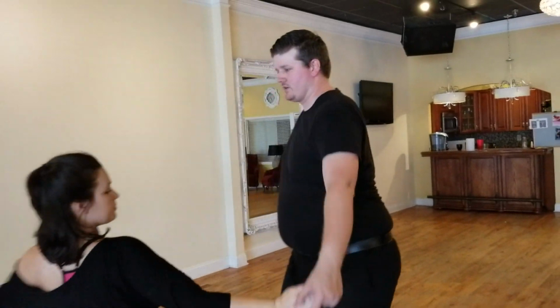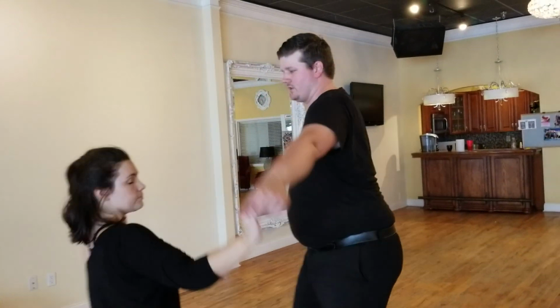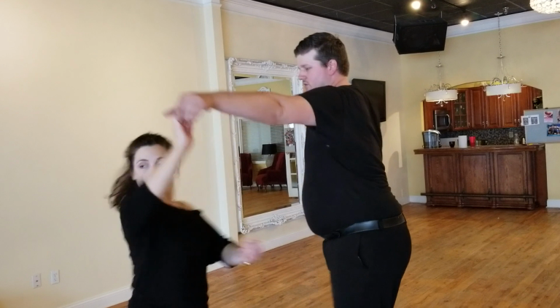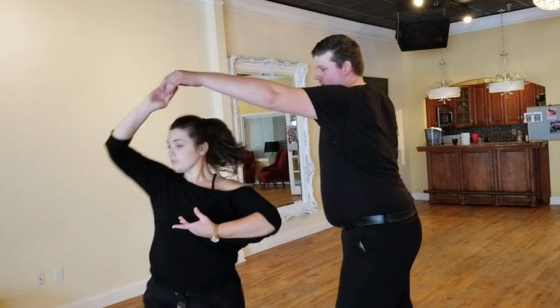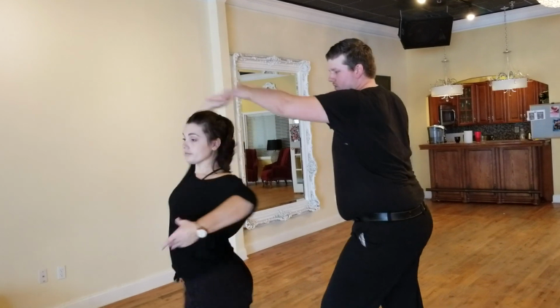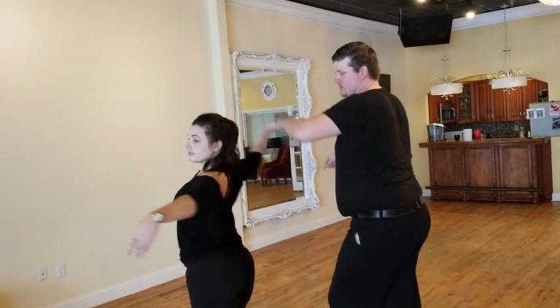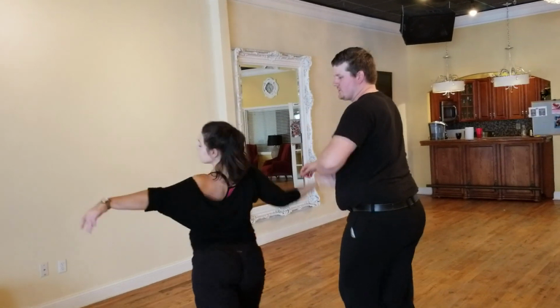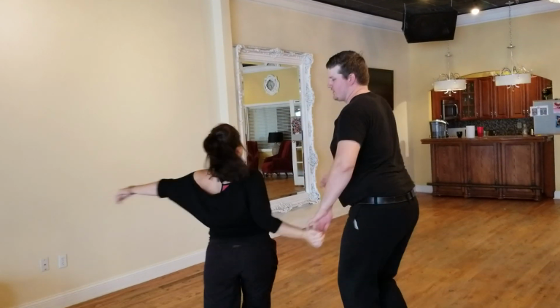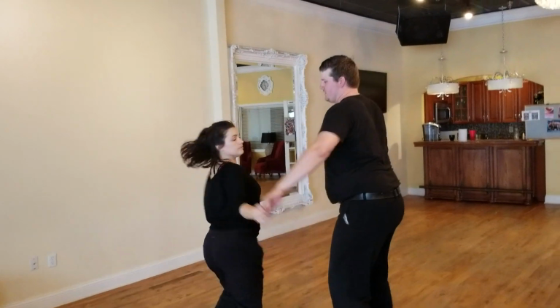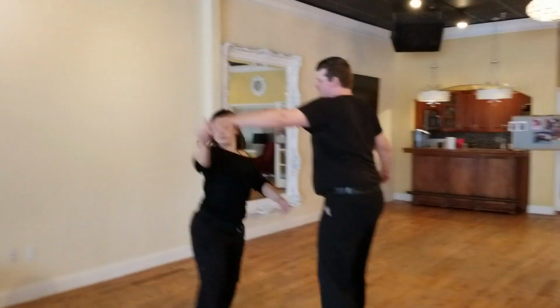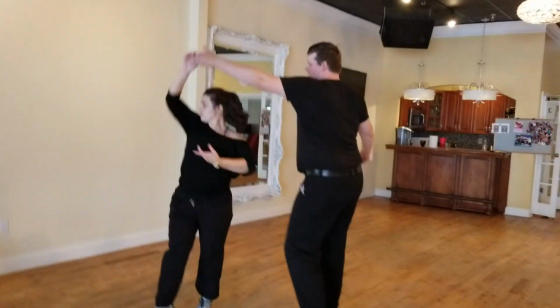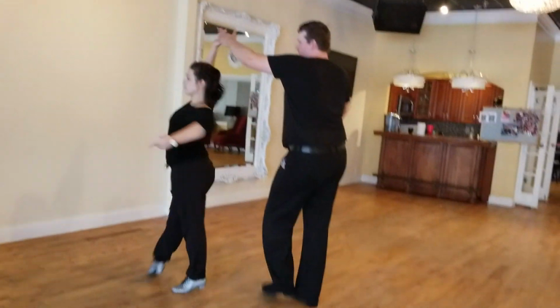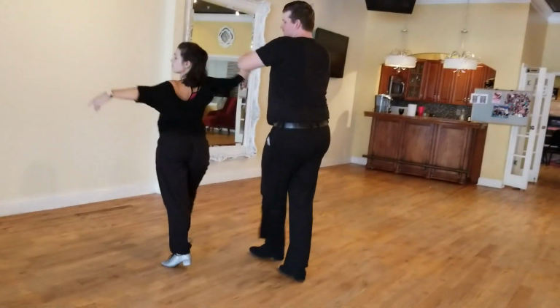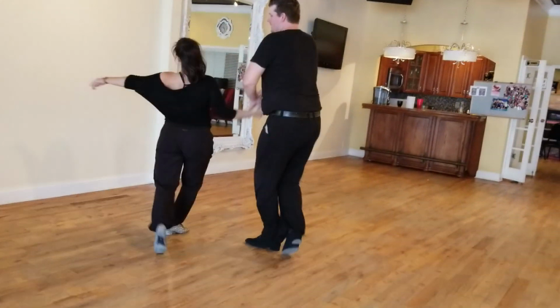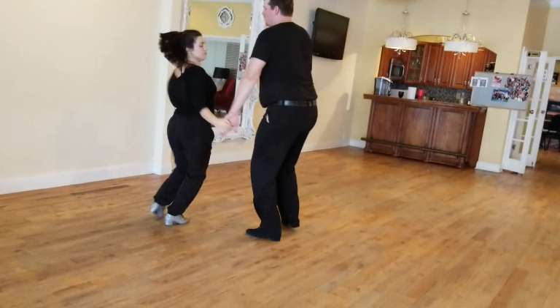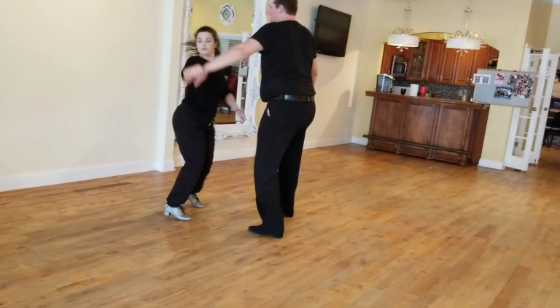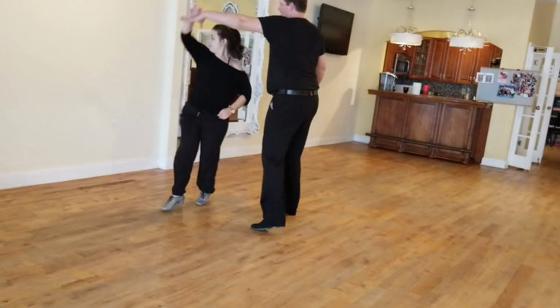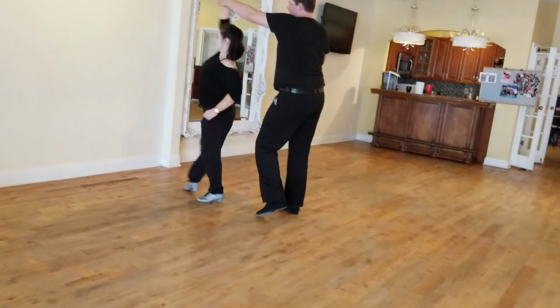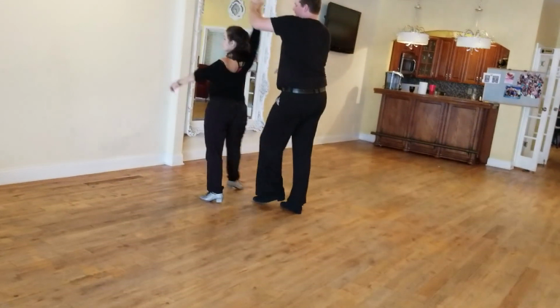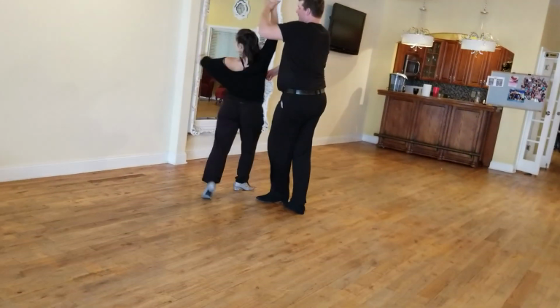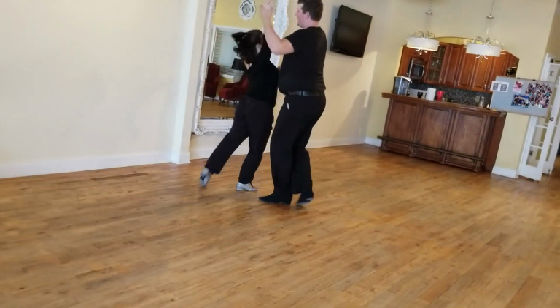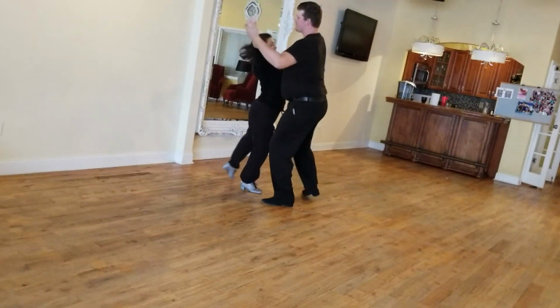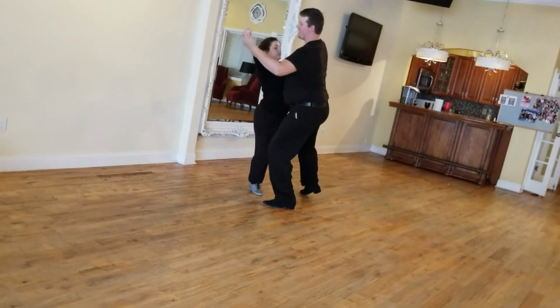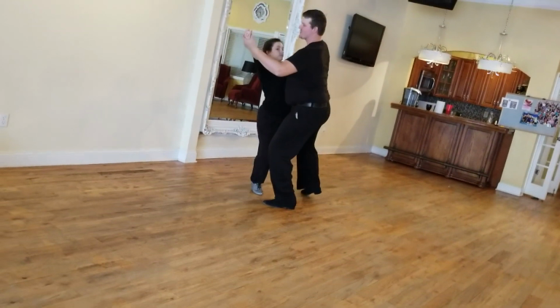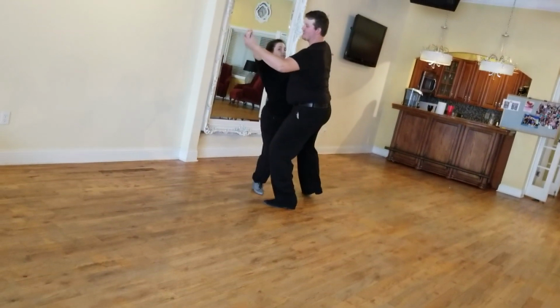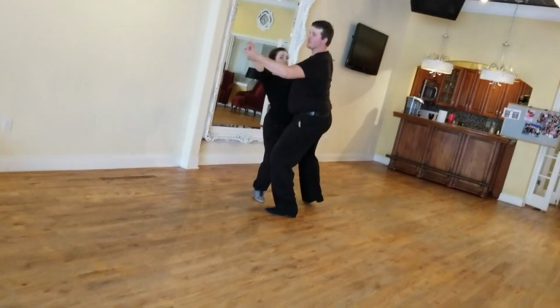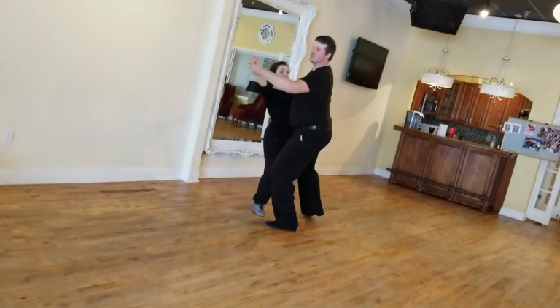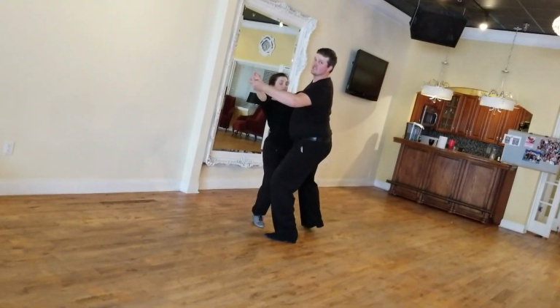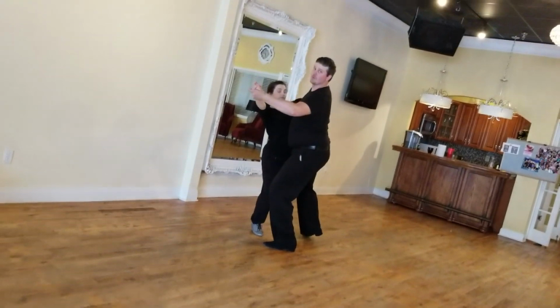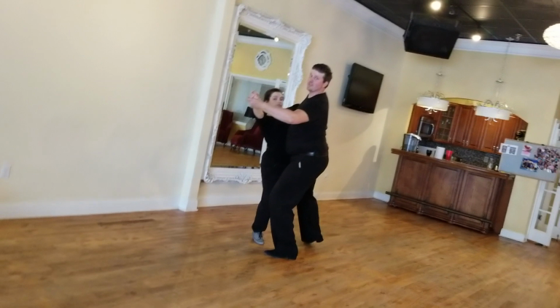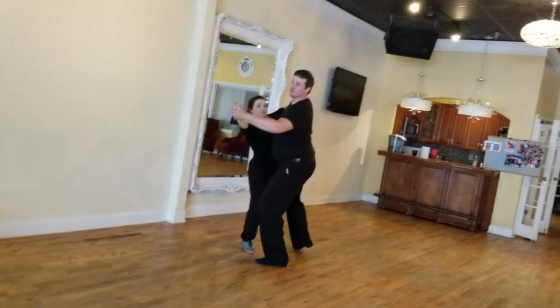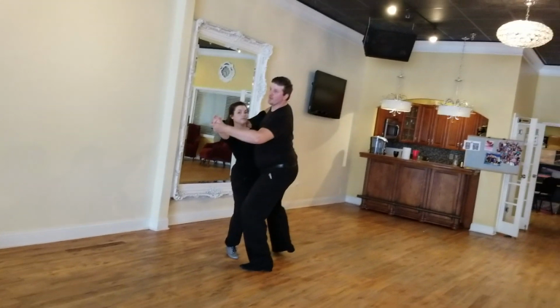Turn, turn, turn. I'm catching here, so this is like my tango frame.